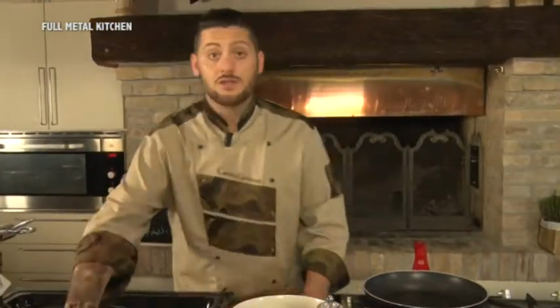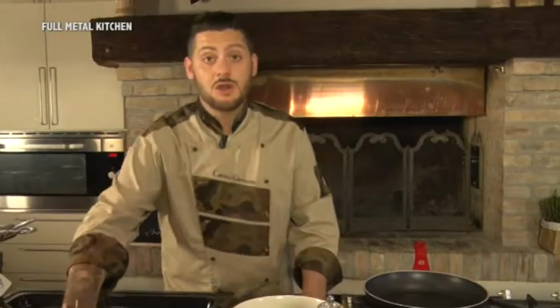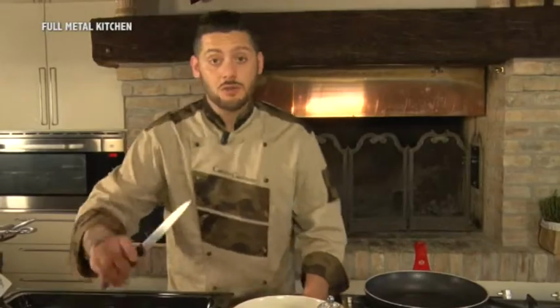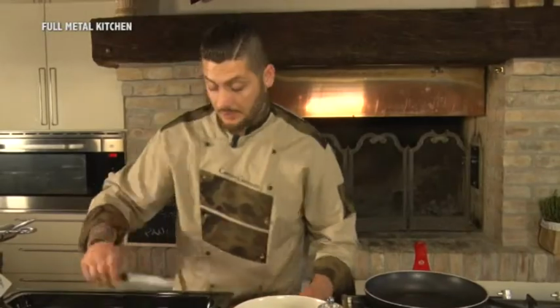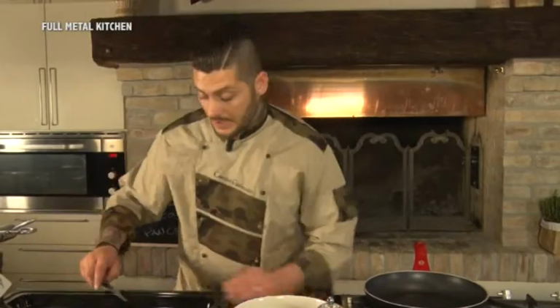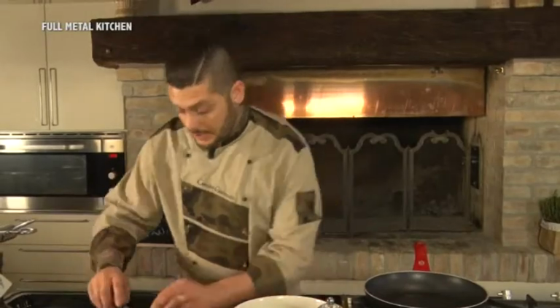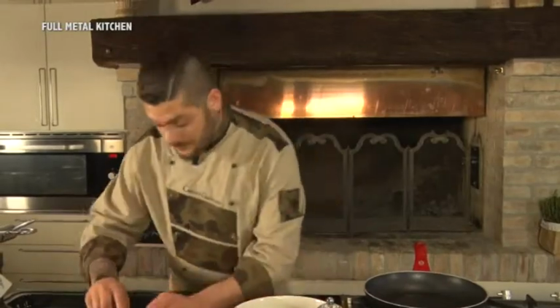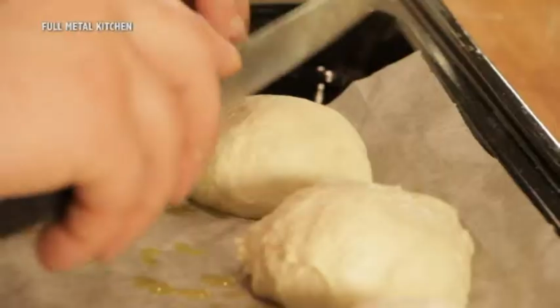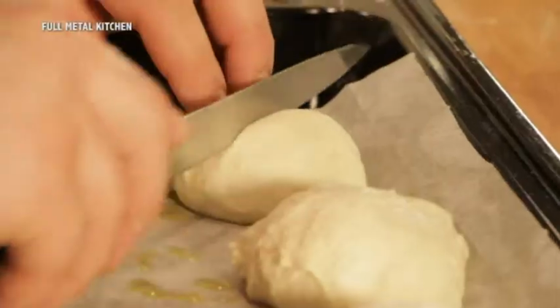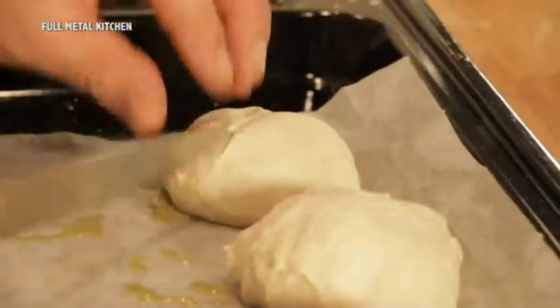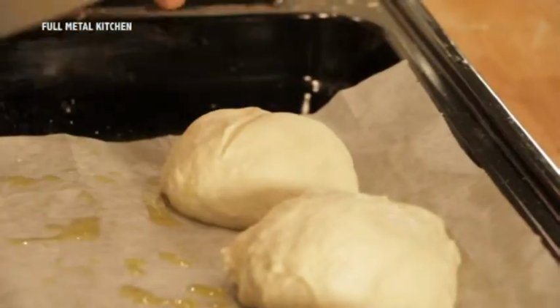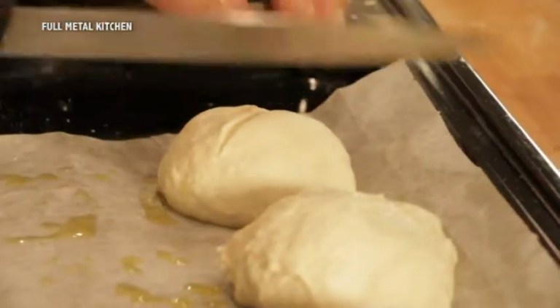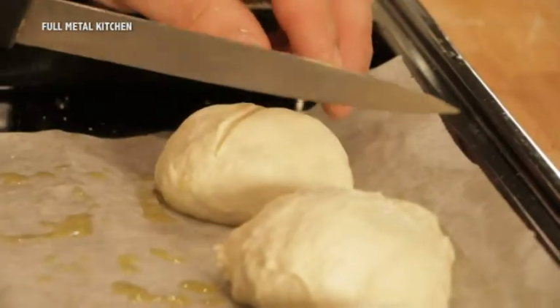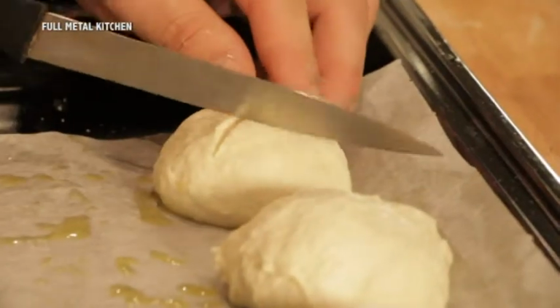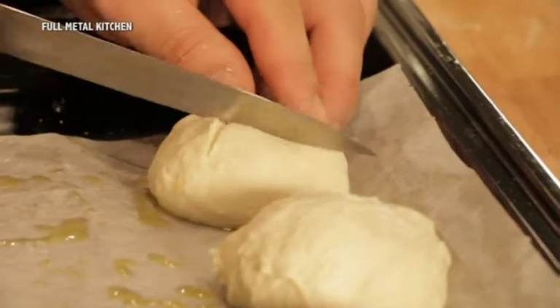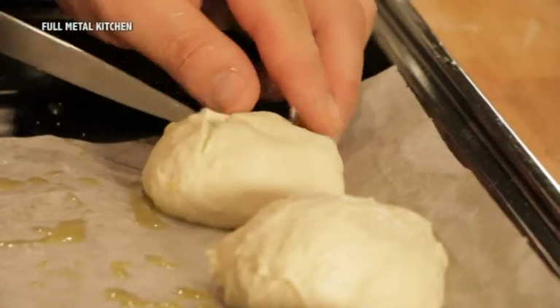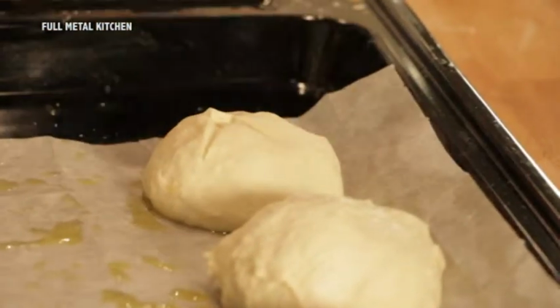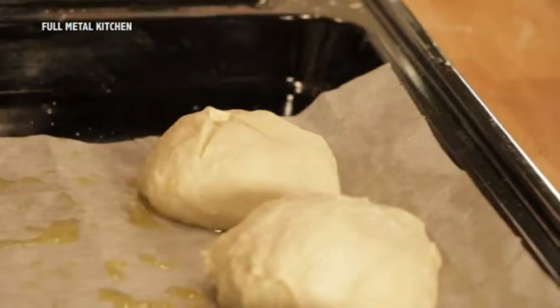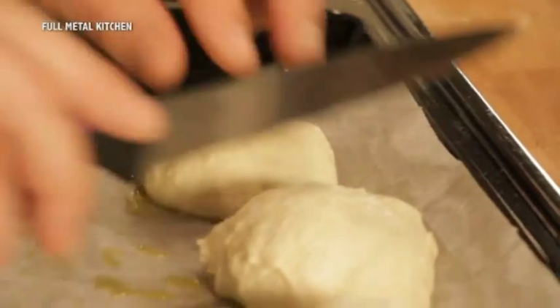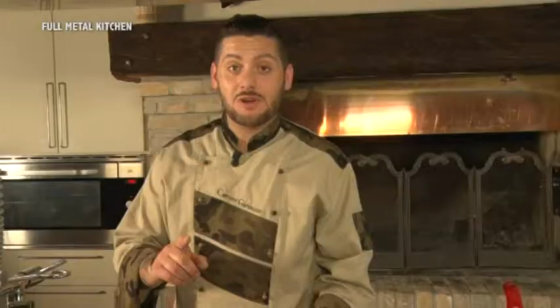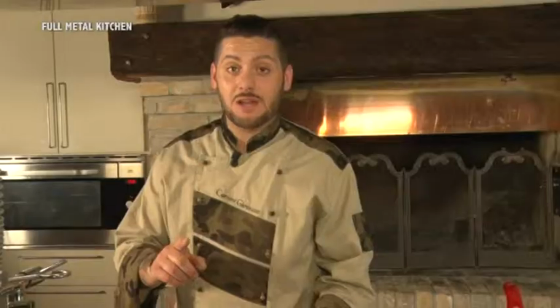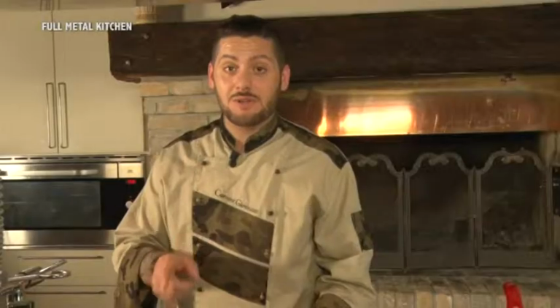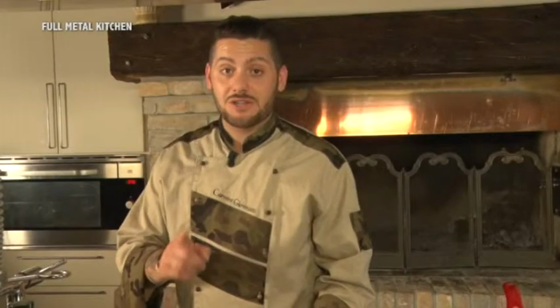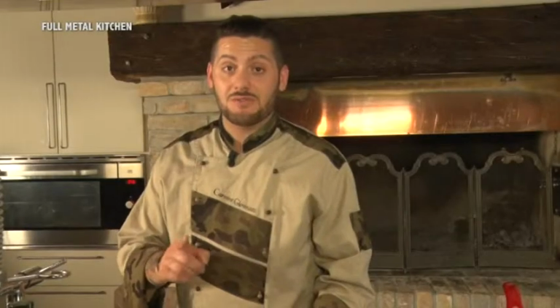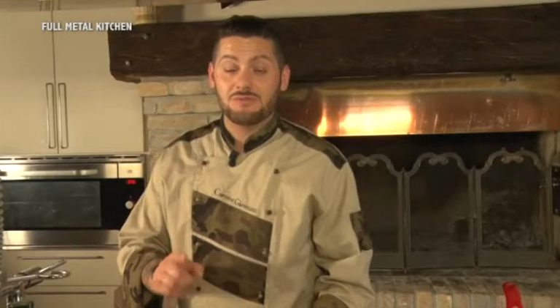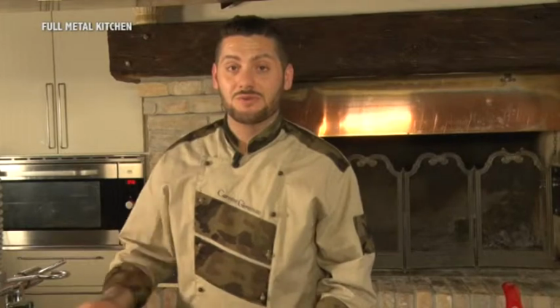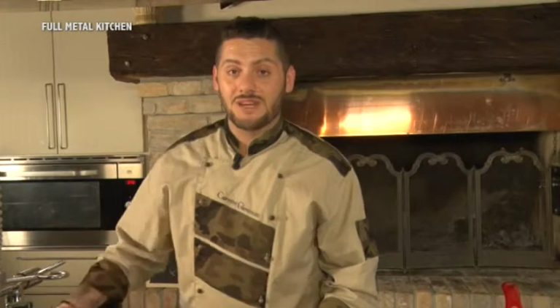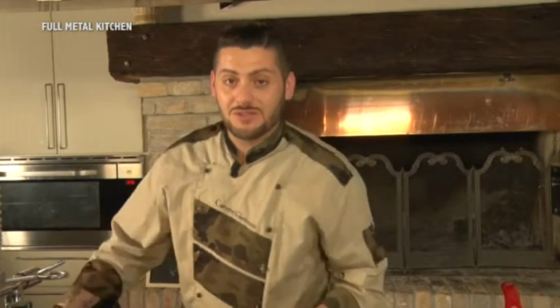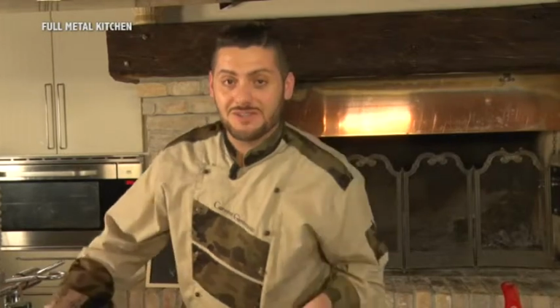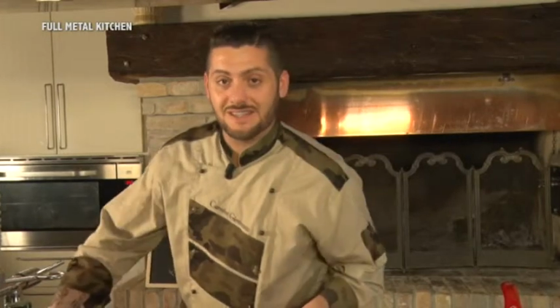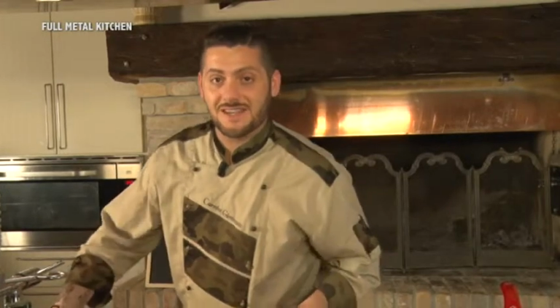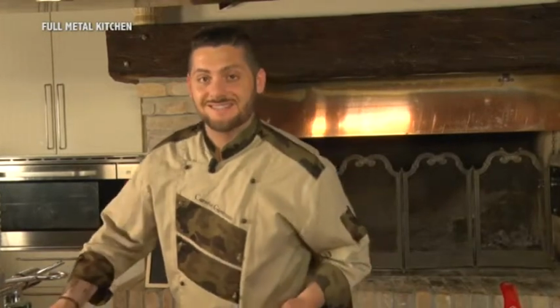Incidiamo i nostri panini. Adesso andiamo ad infornare per circa 20 minuti a 160 gradi.